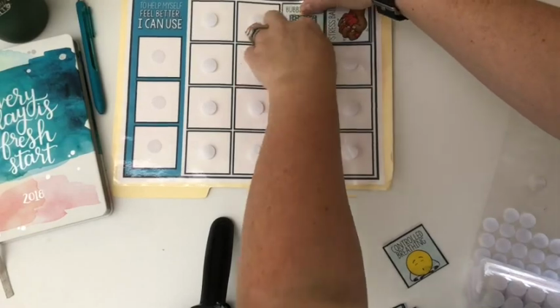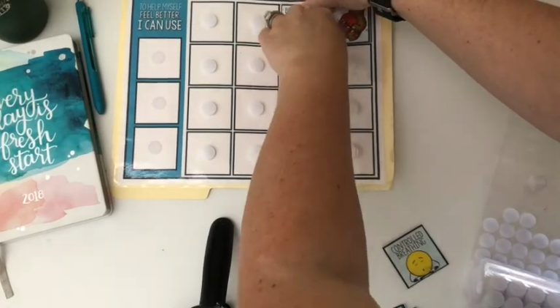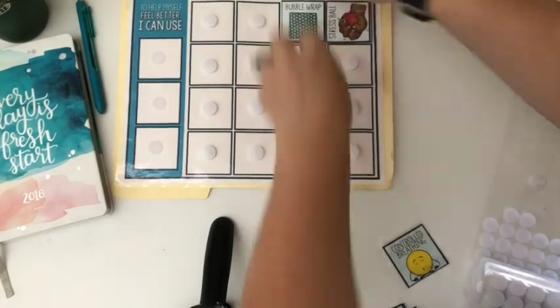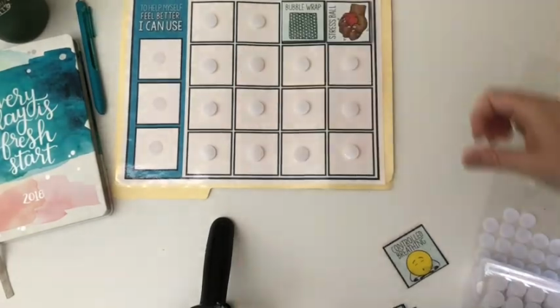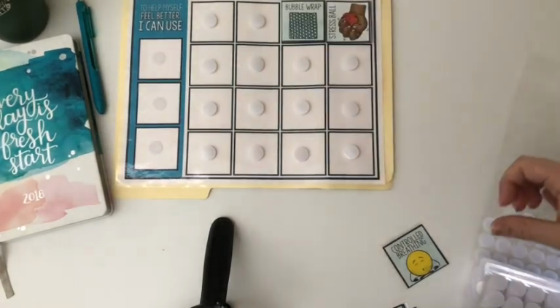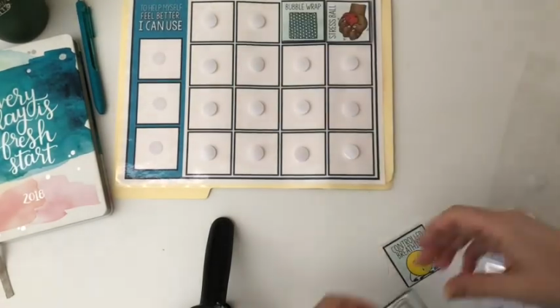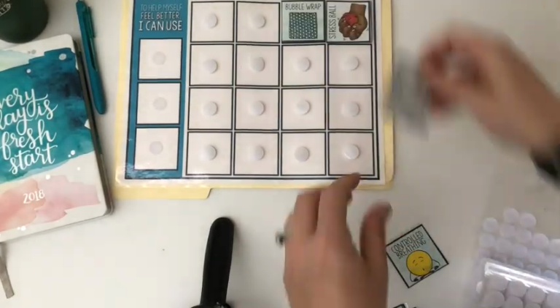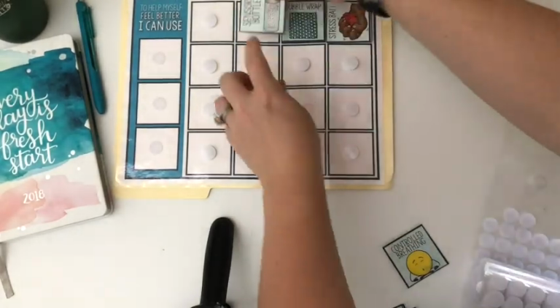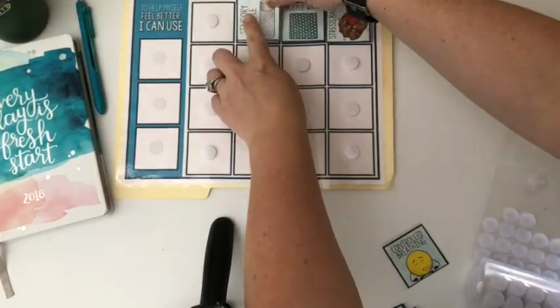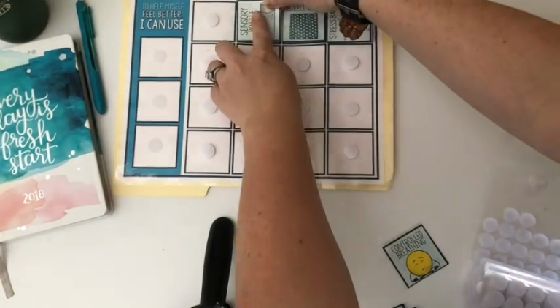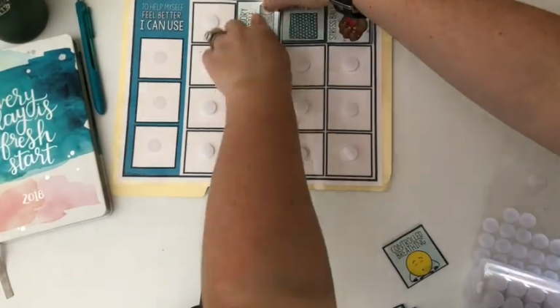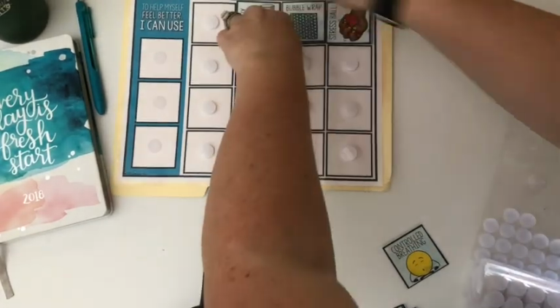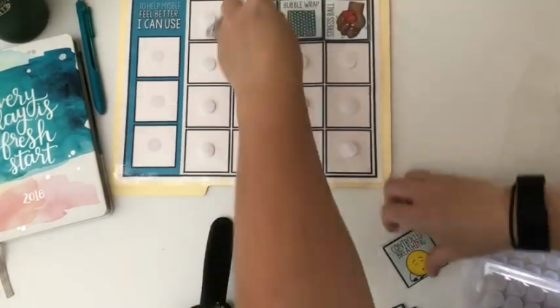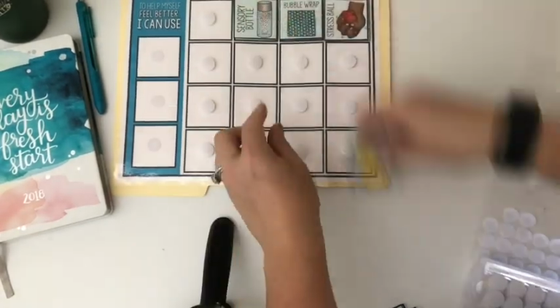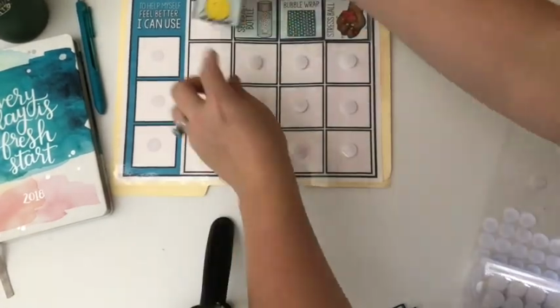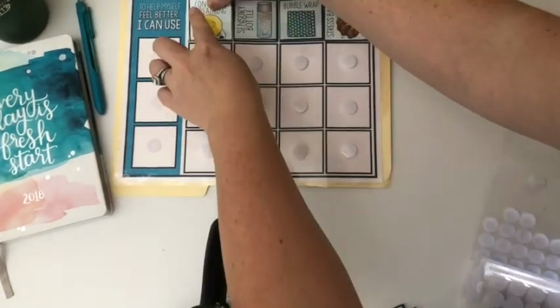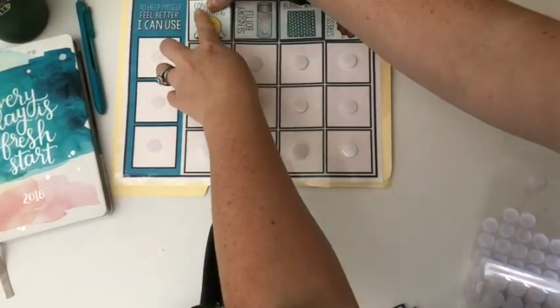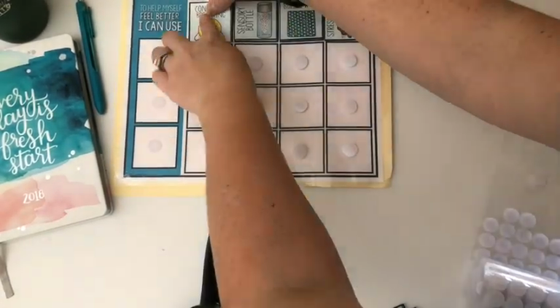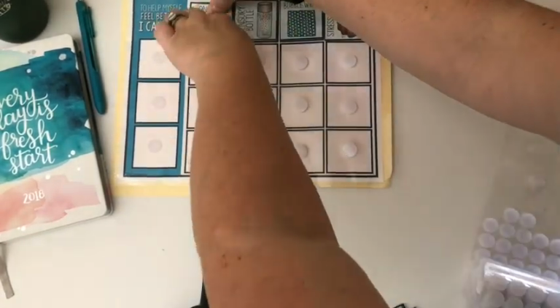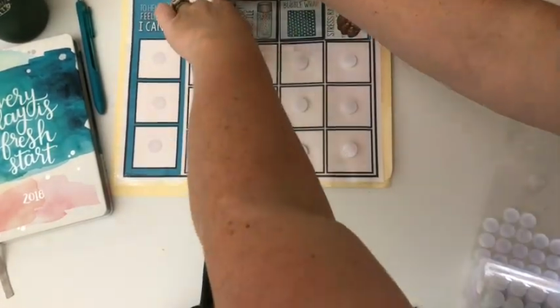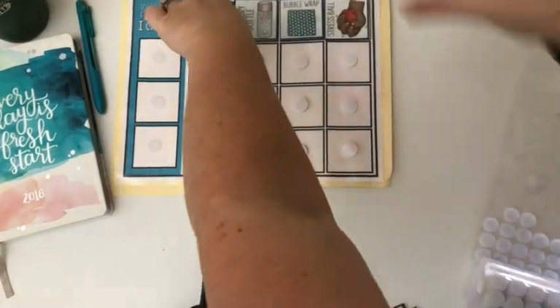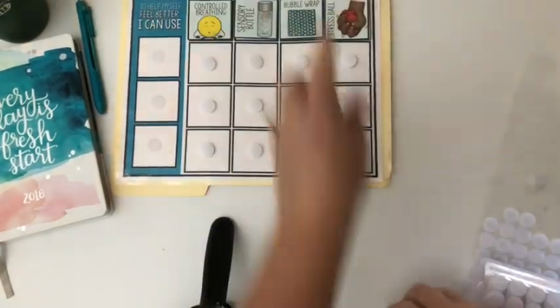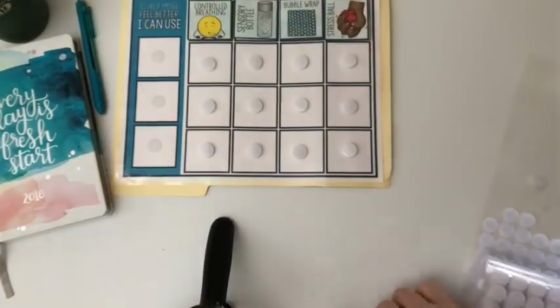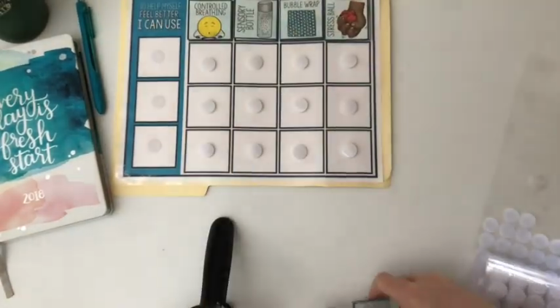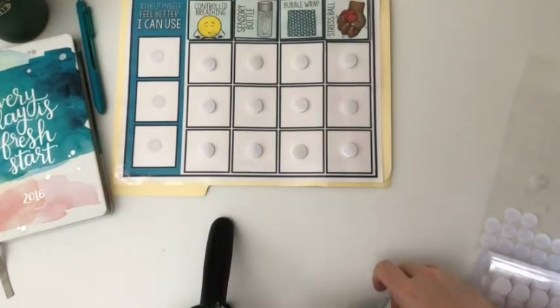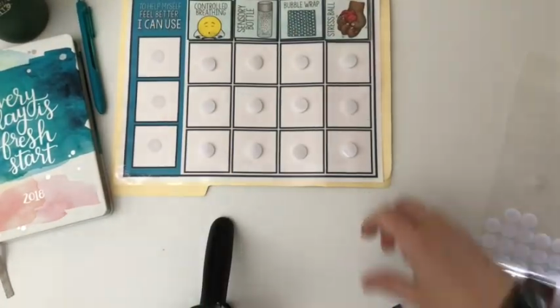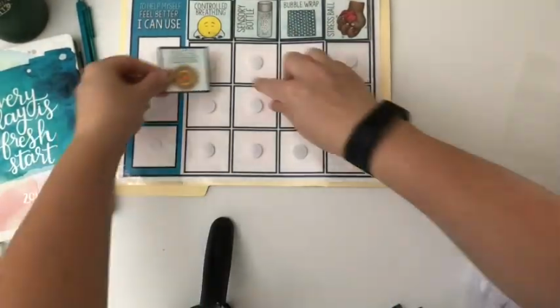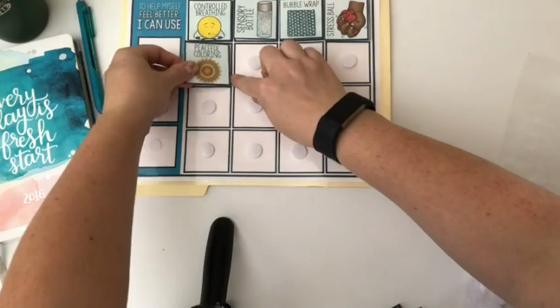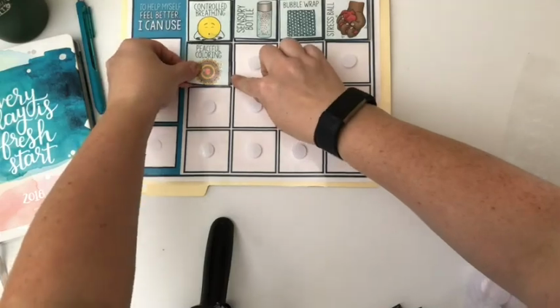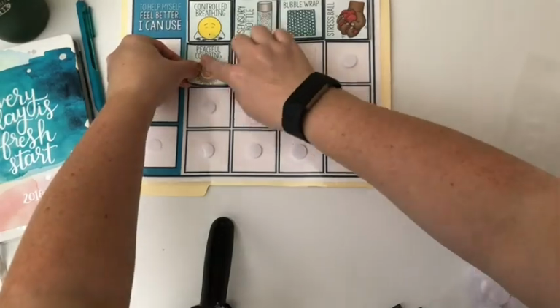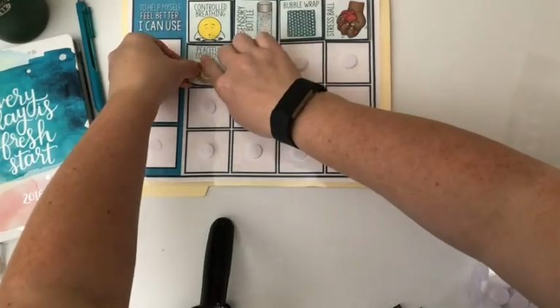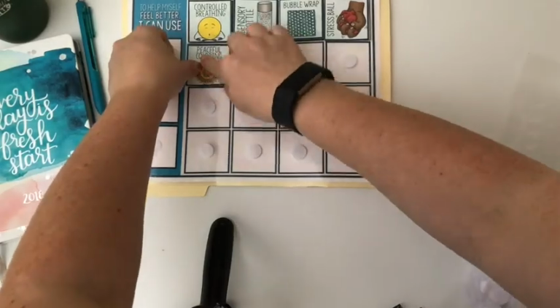These are things that you have in your calming corner for your students to use when they go there when they need some time to regulate.